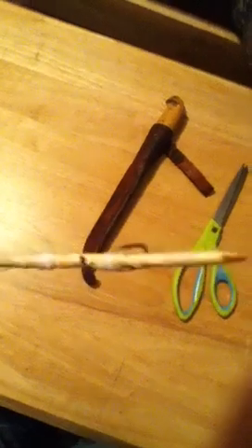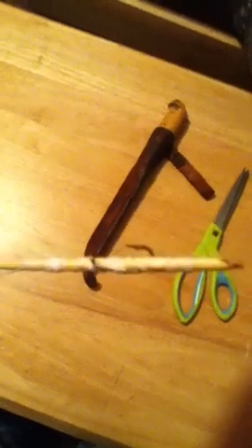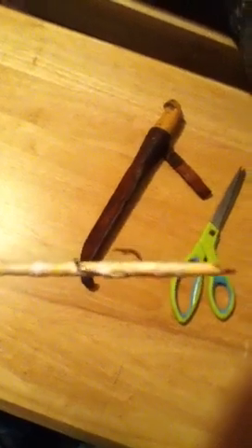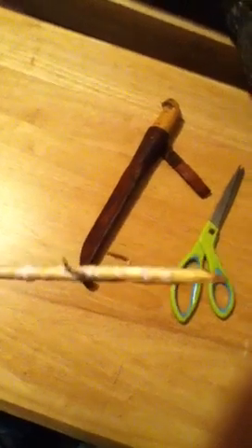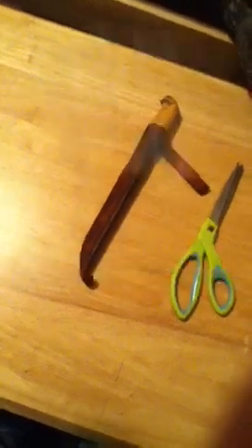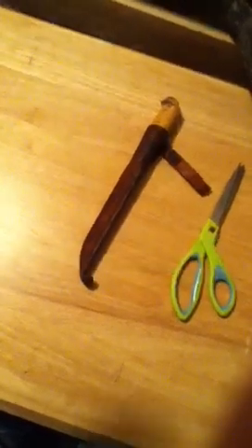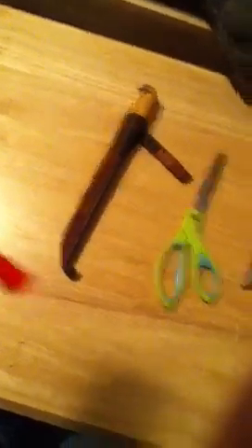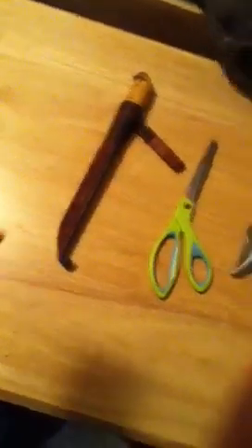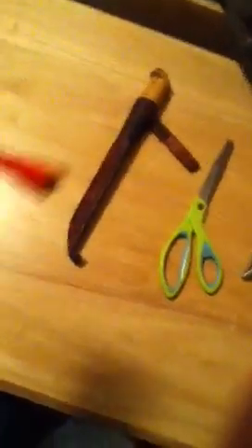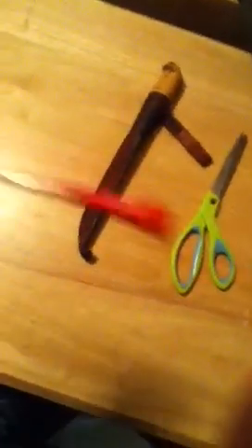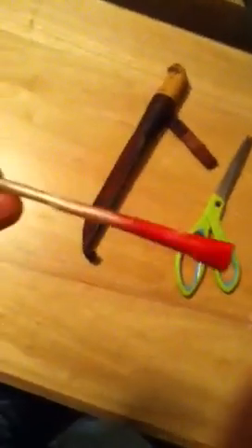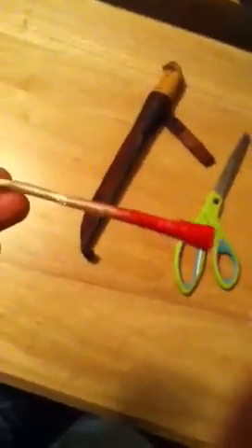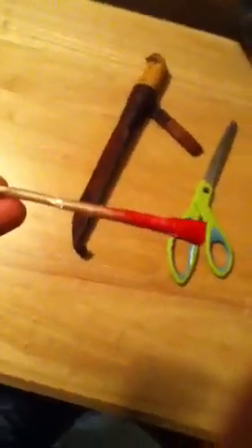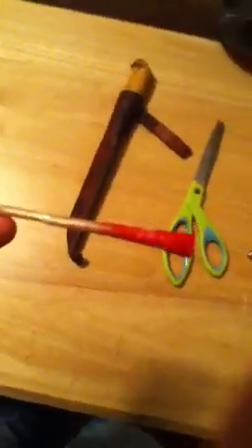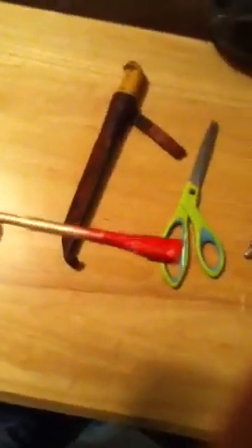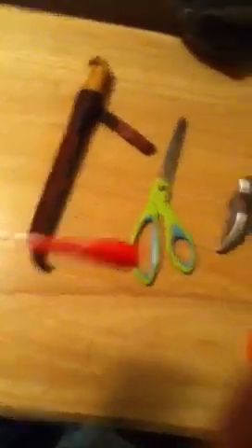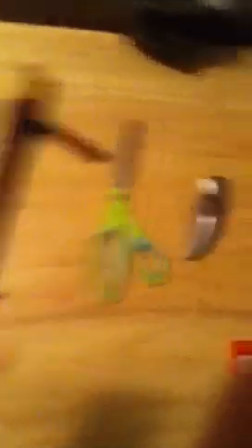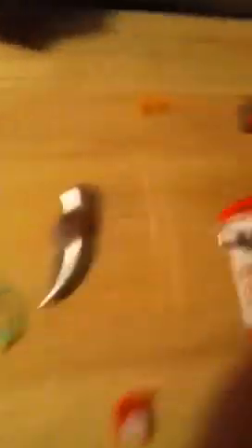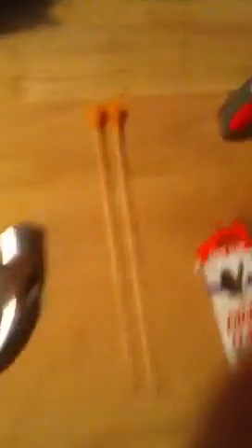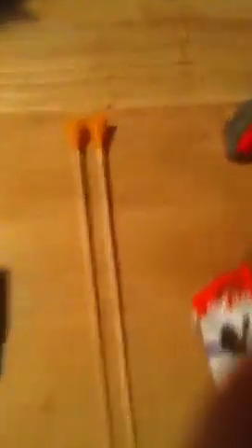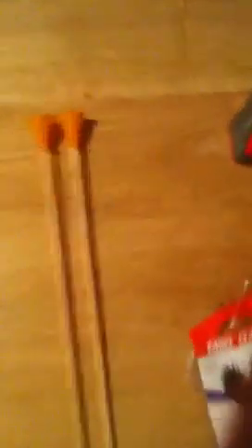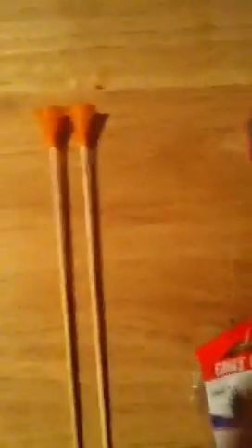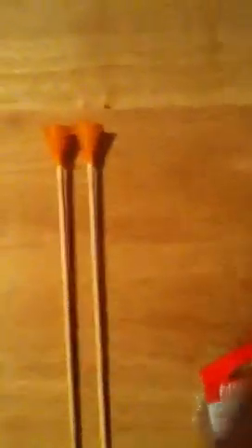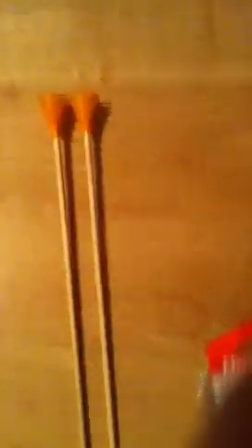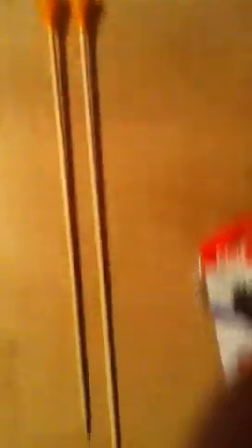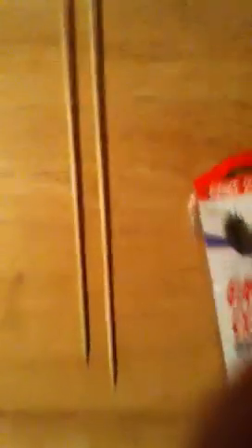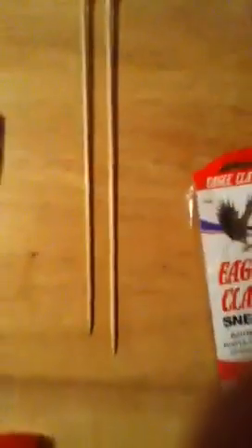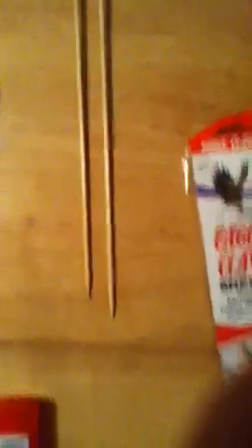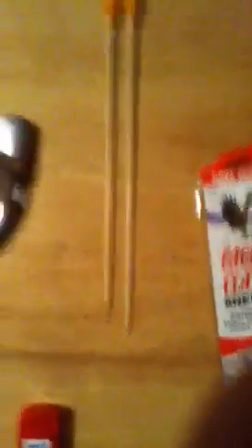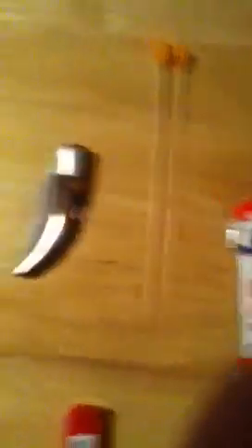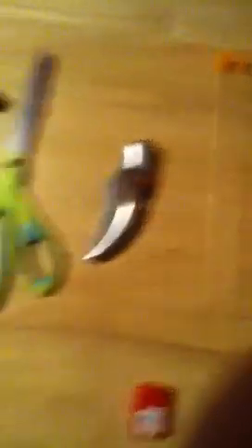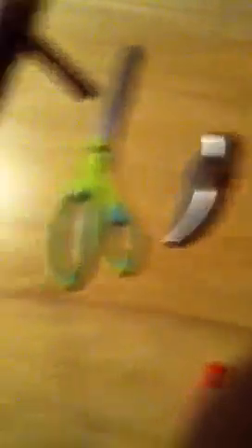Make a fishing dart for your blowgun, or a big bore blowgun that you just use bamboo darts.